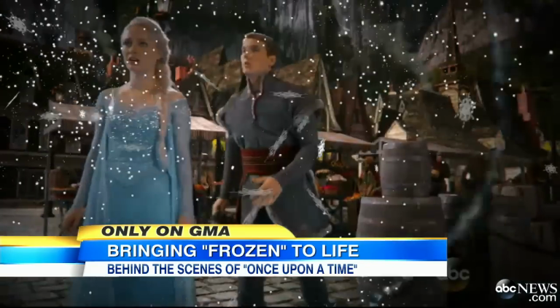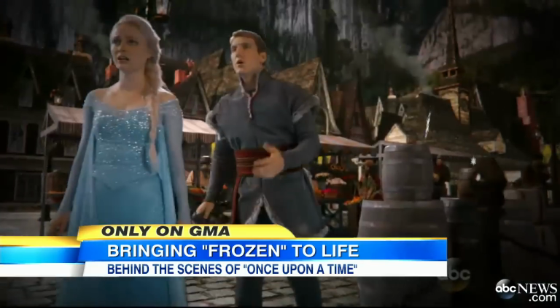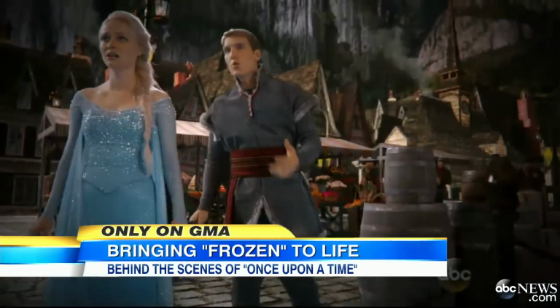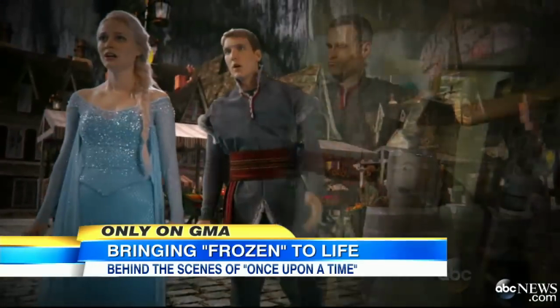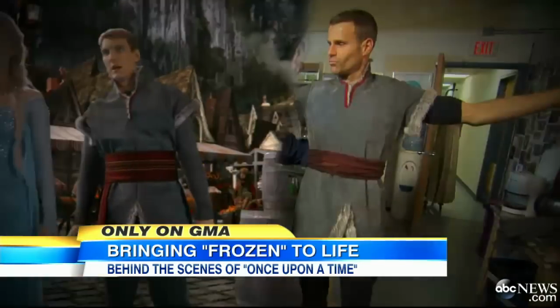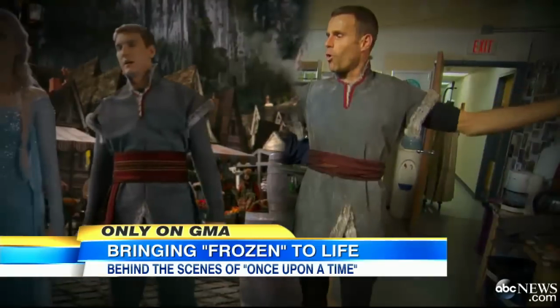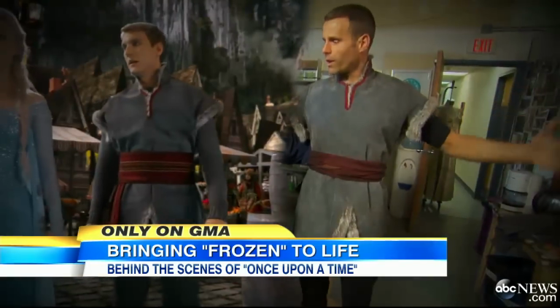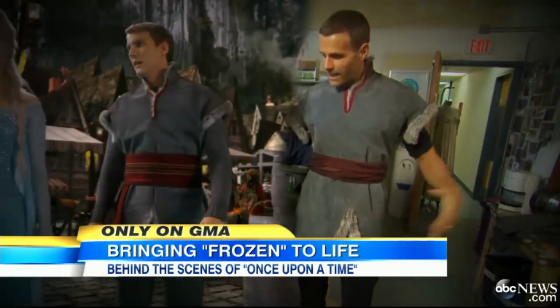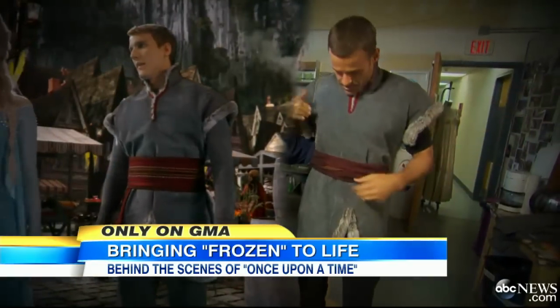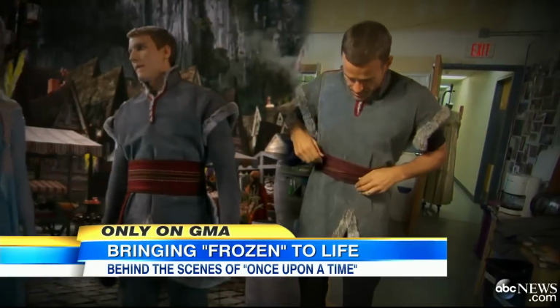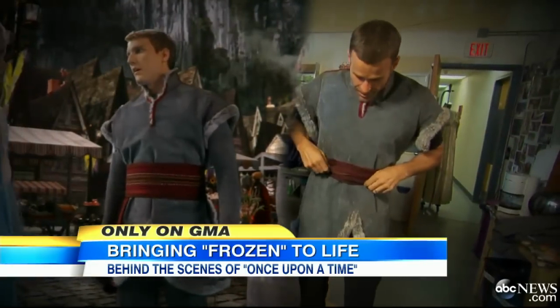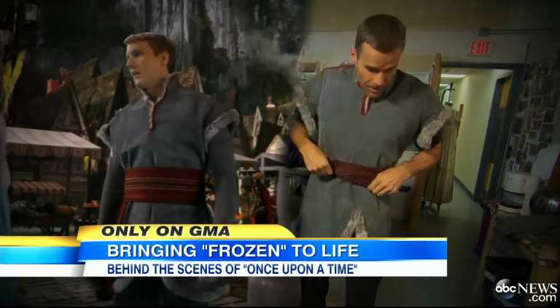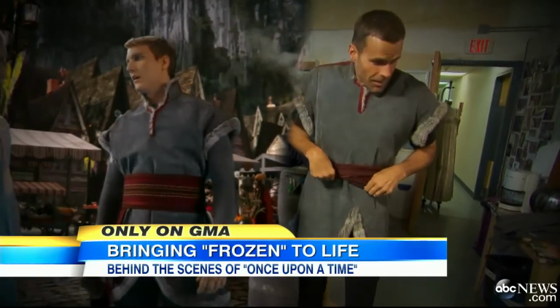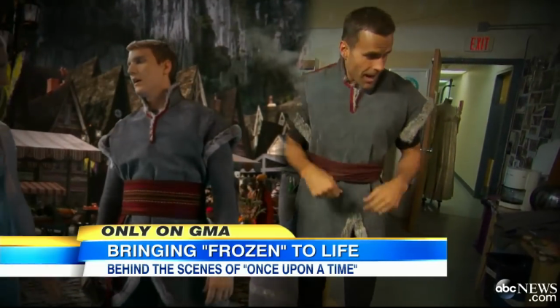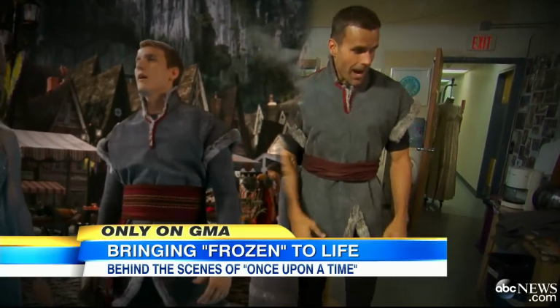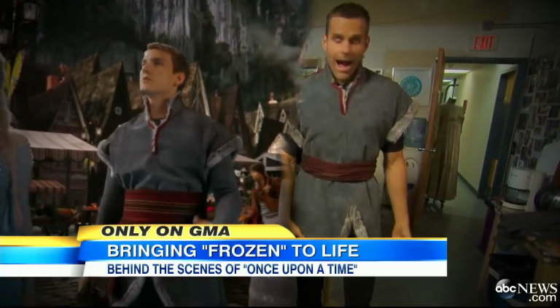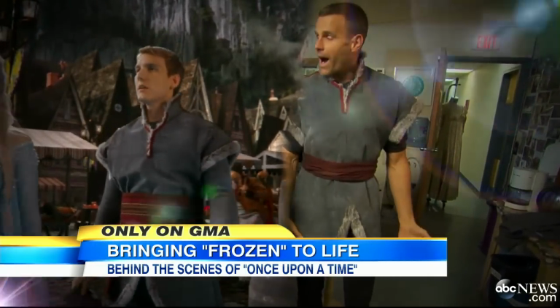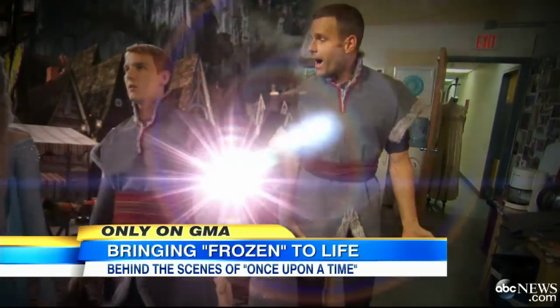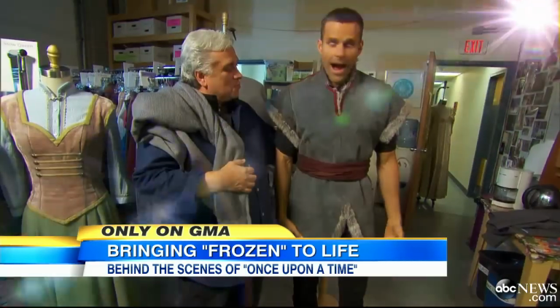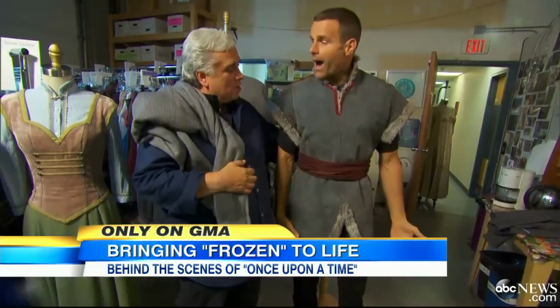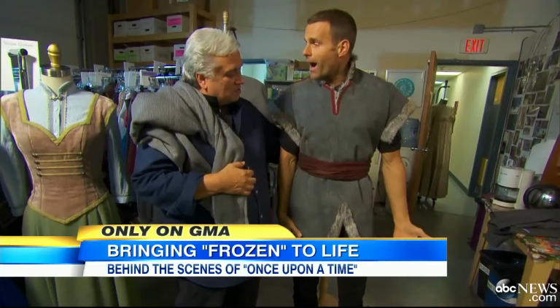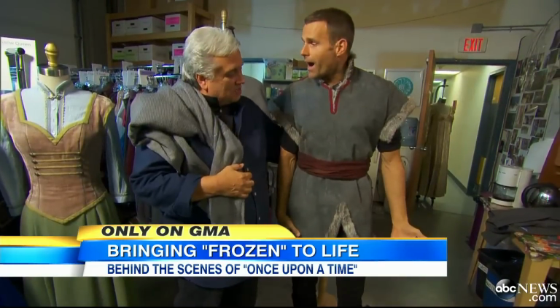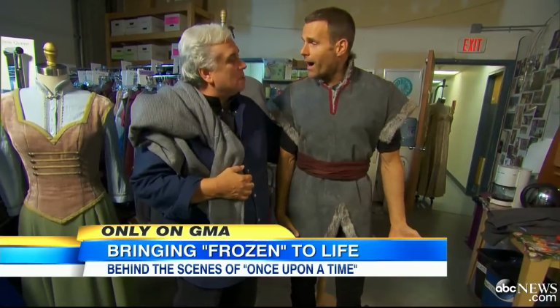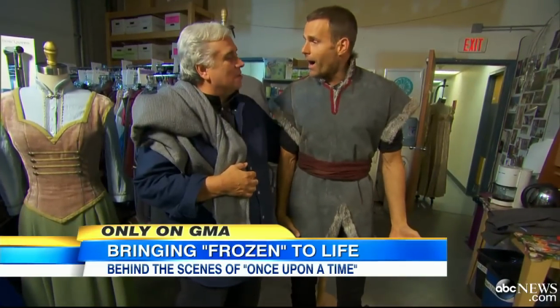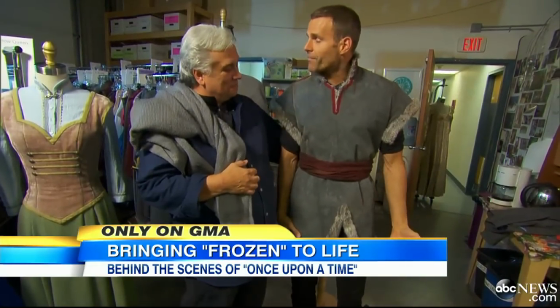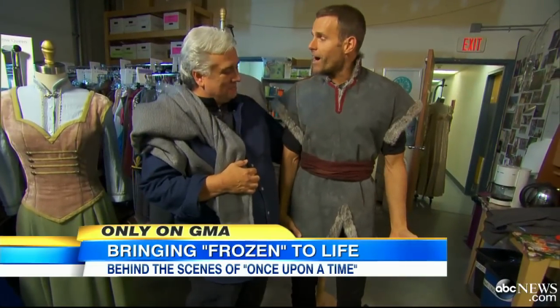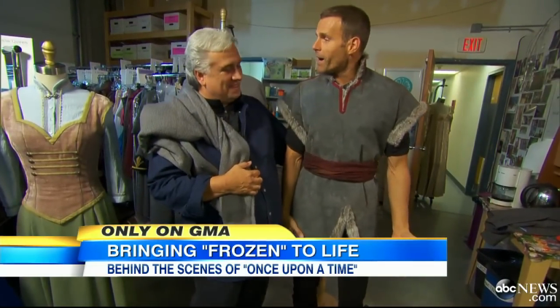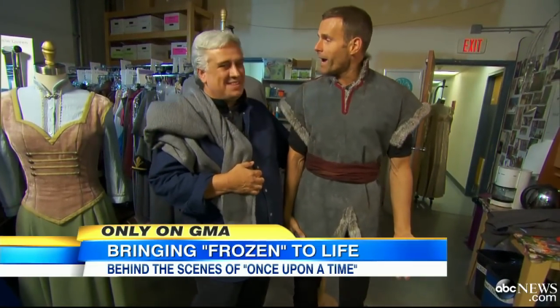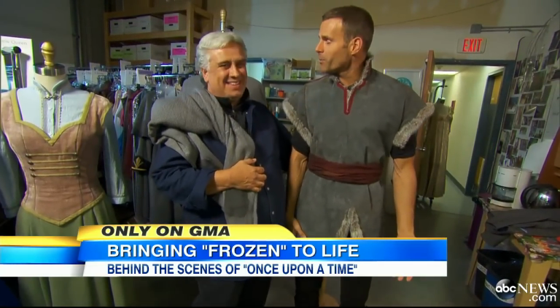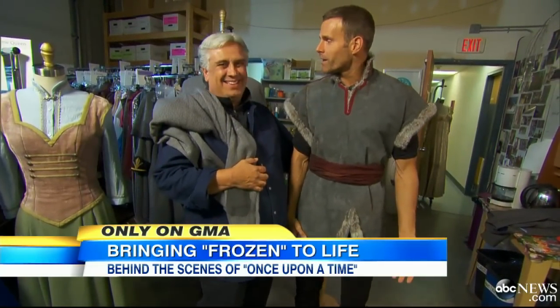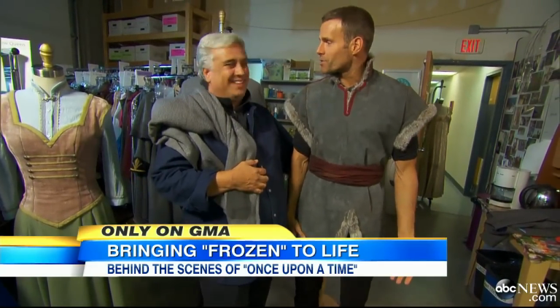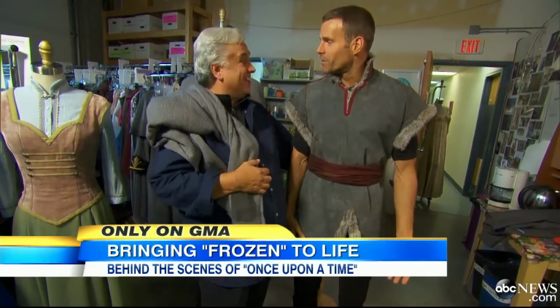And I couldn't leave without trying my hand as Kristoff. You pretty much fit the bill. I've got my Halloween costume.